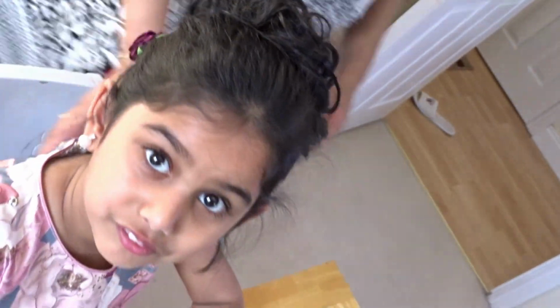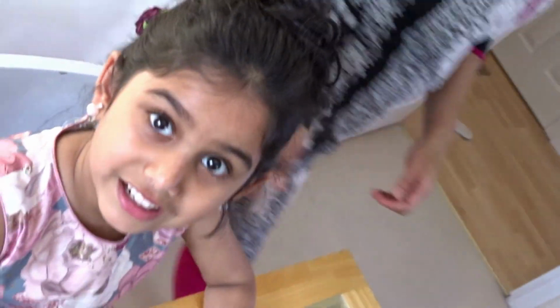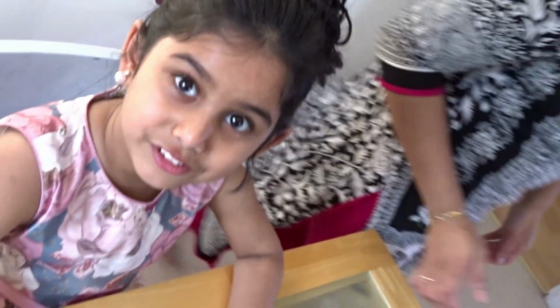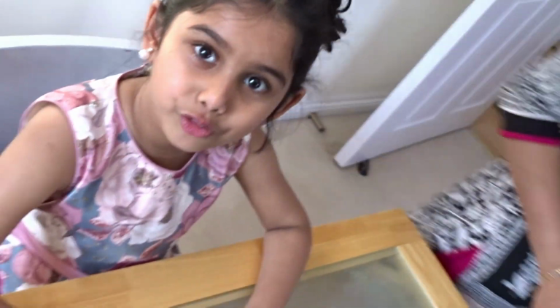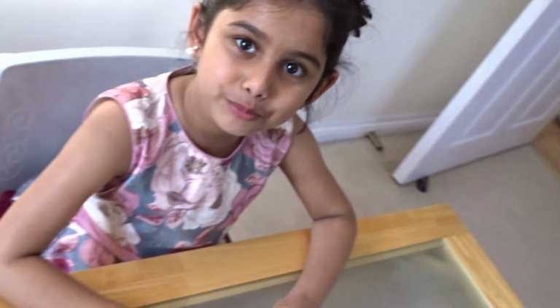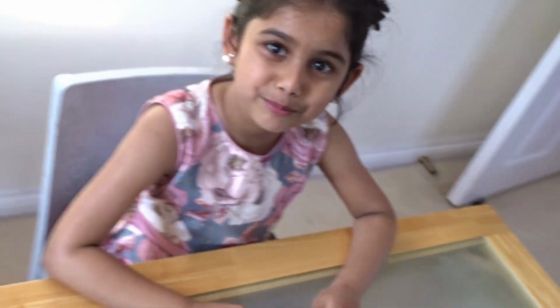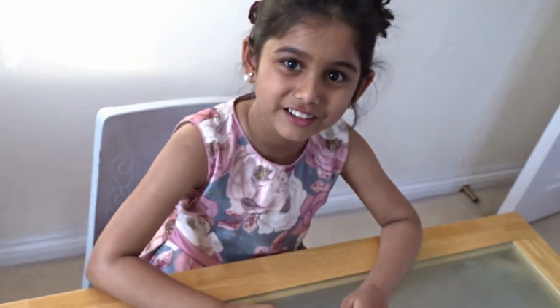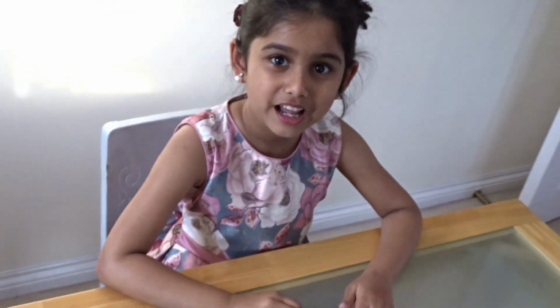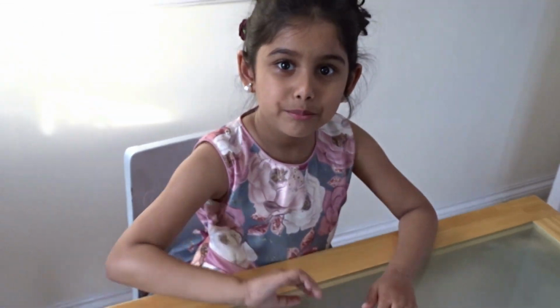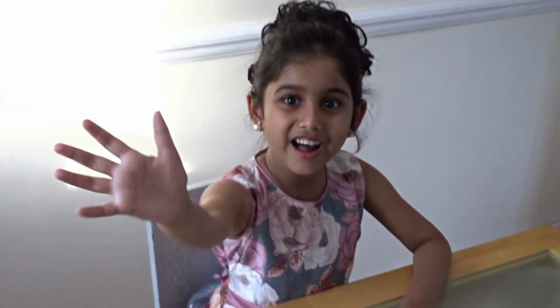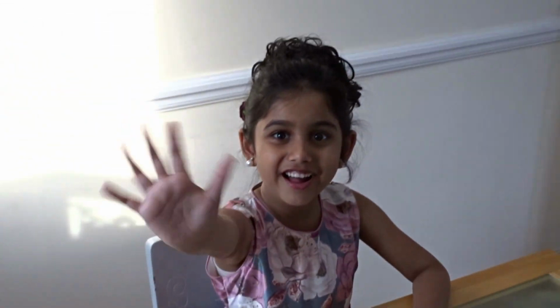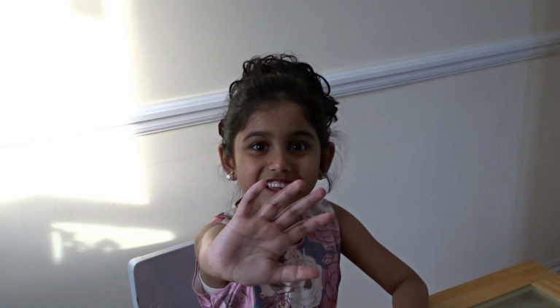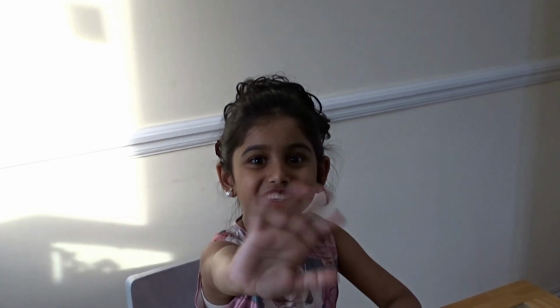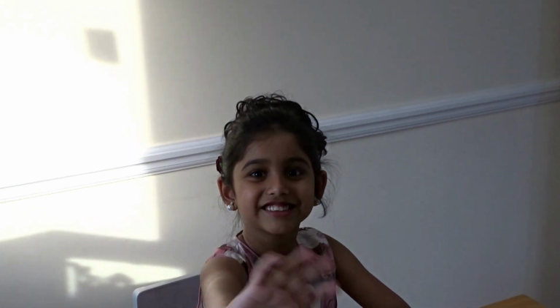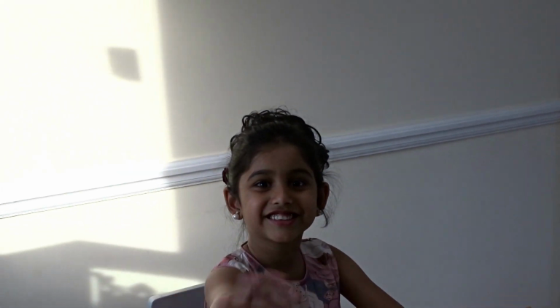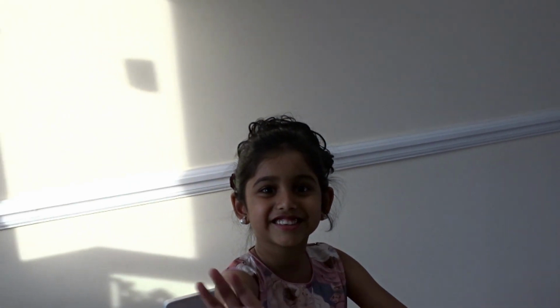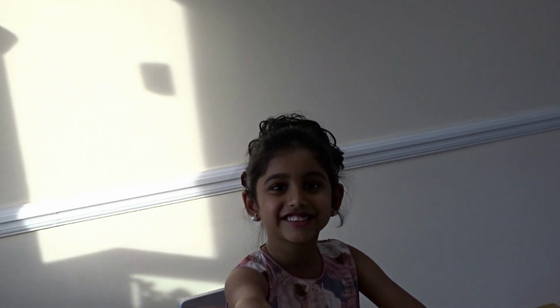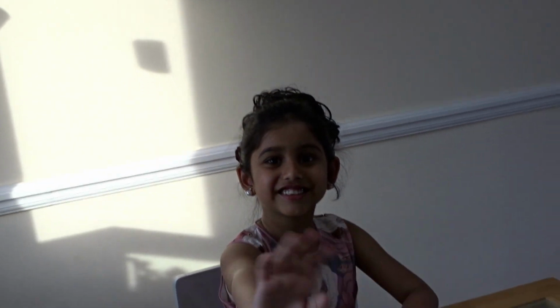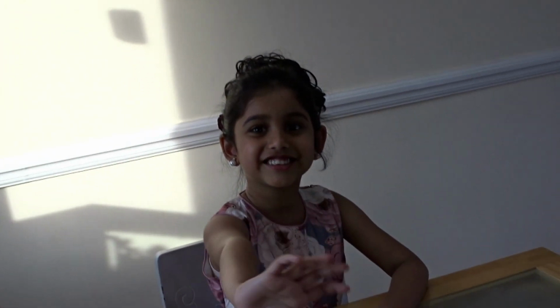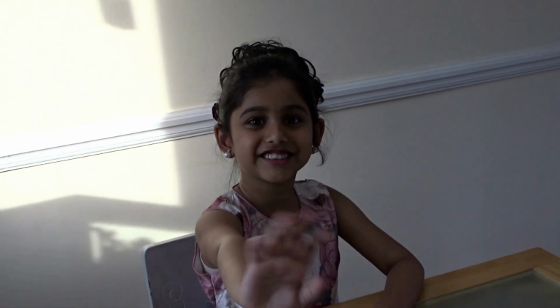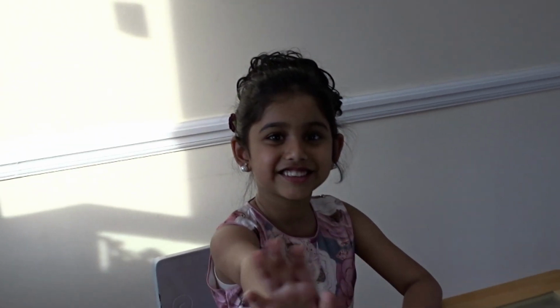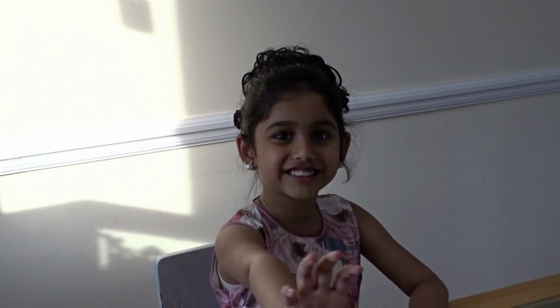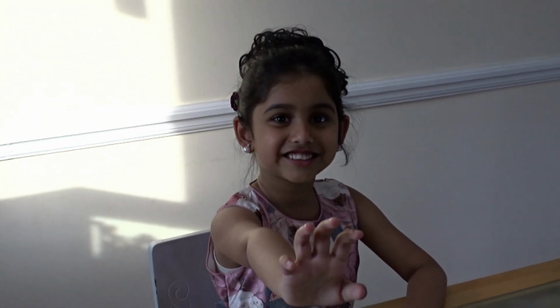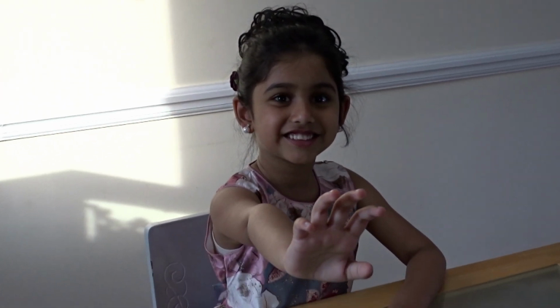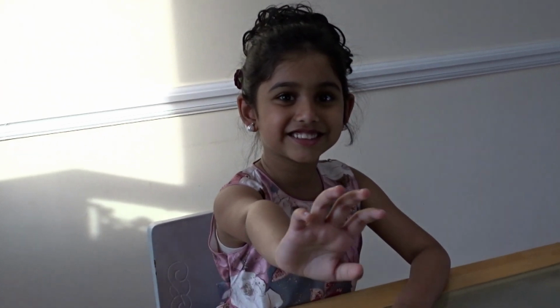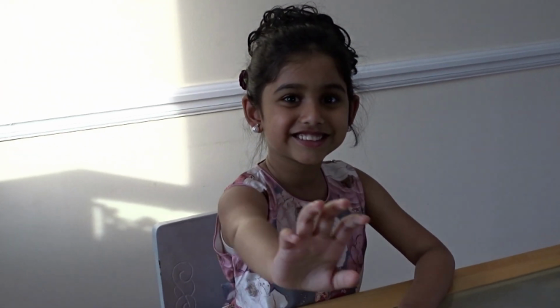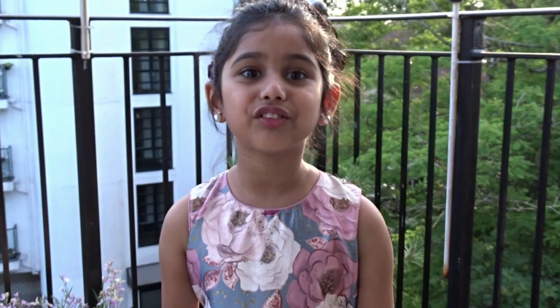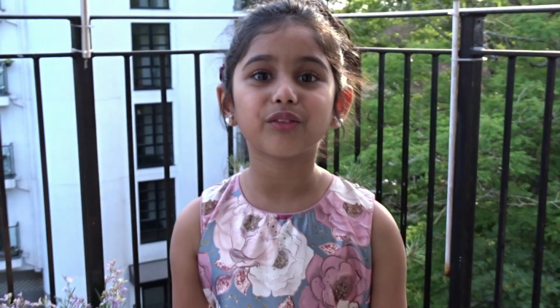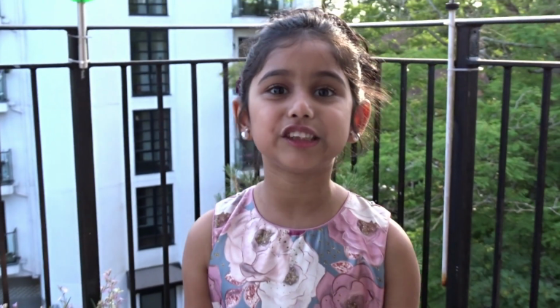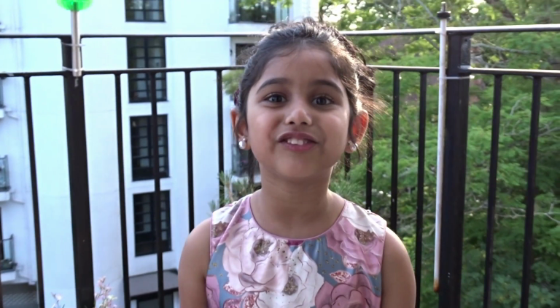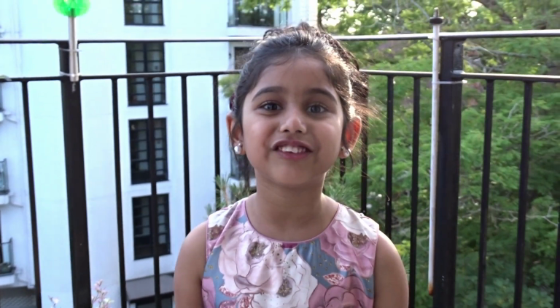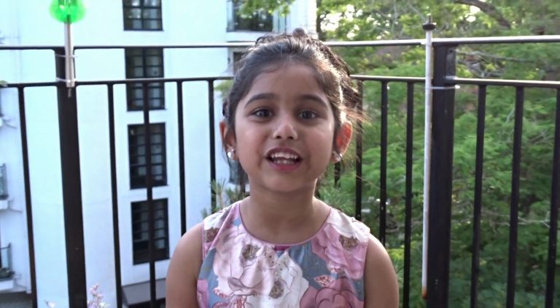Ready to go to my party! Bye! Thanks for watching my video!